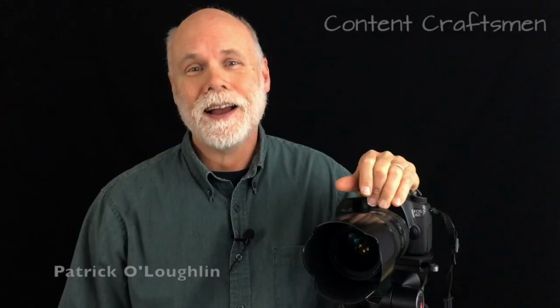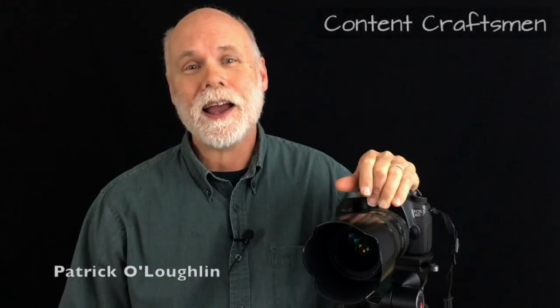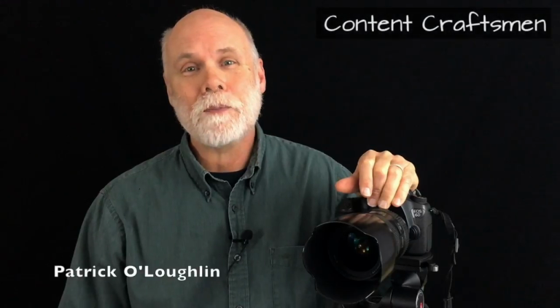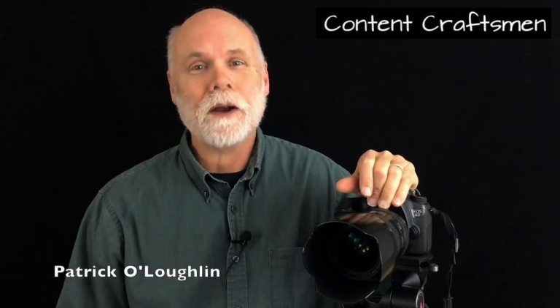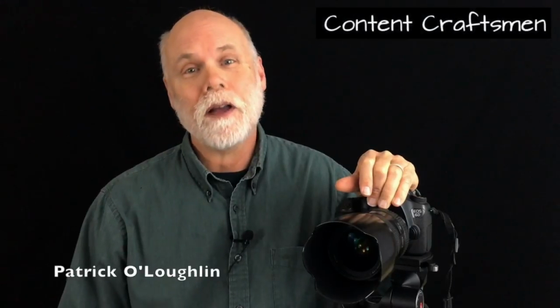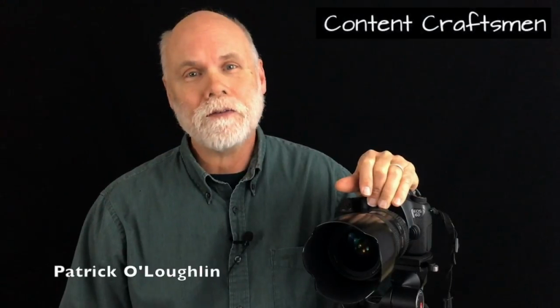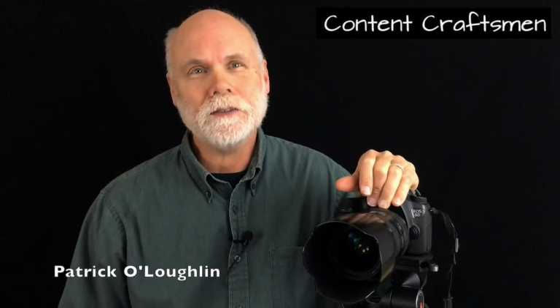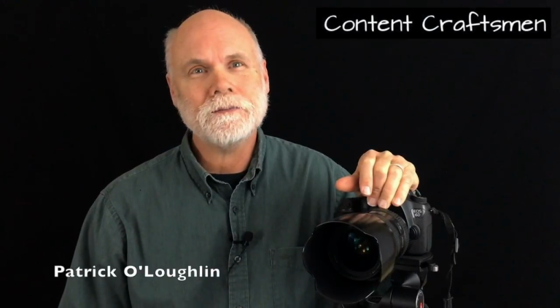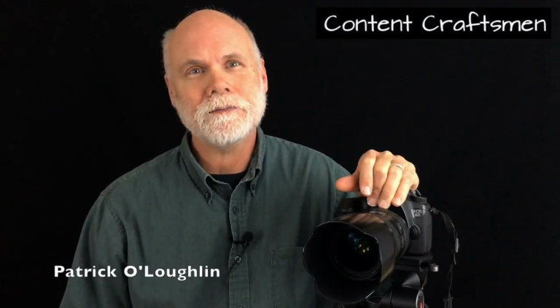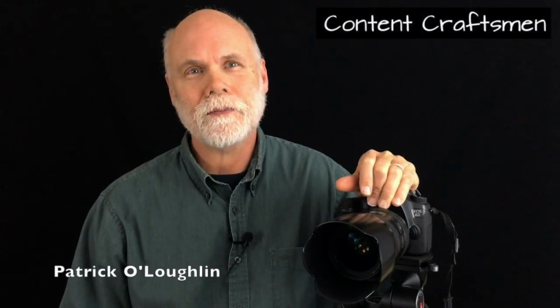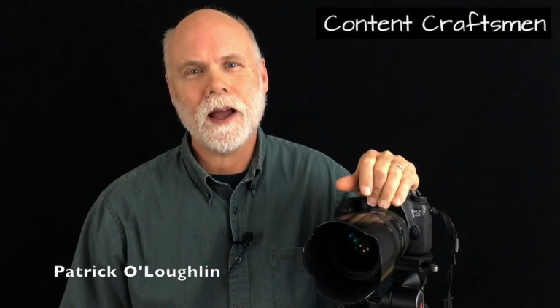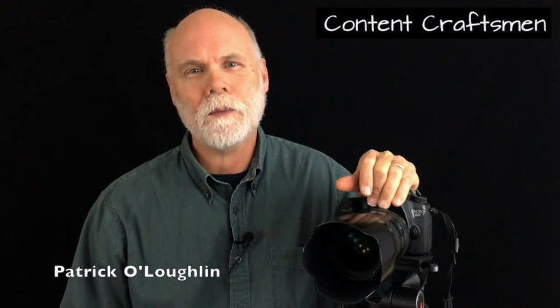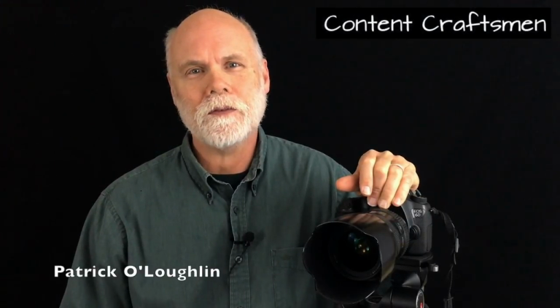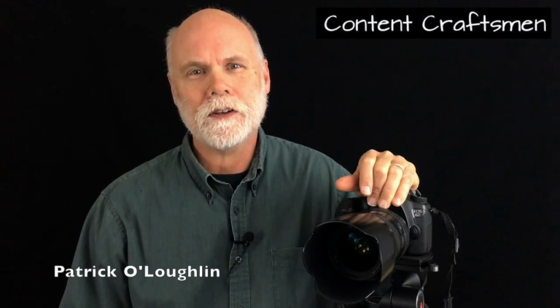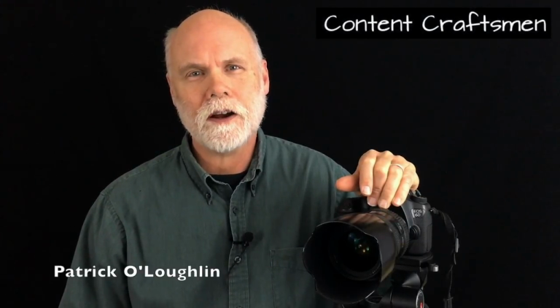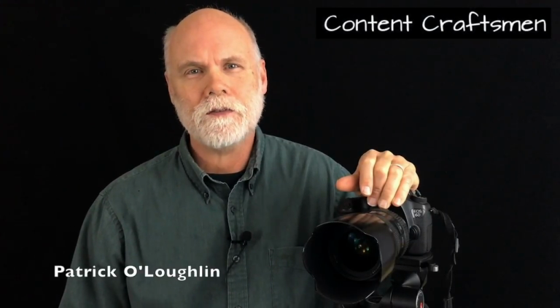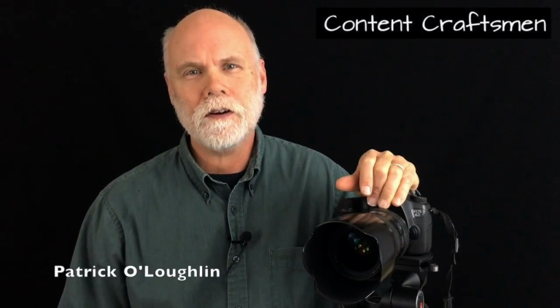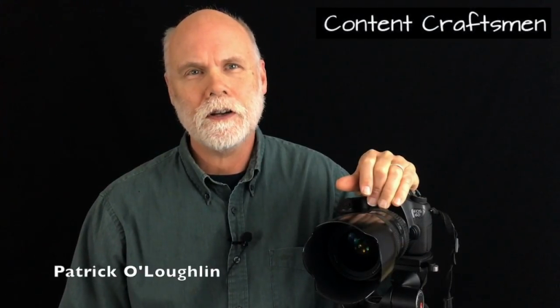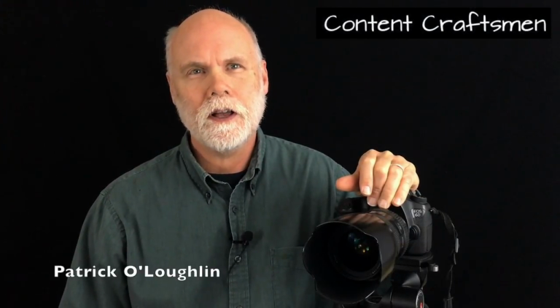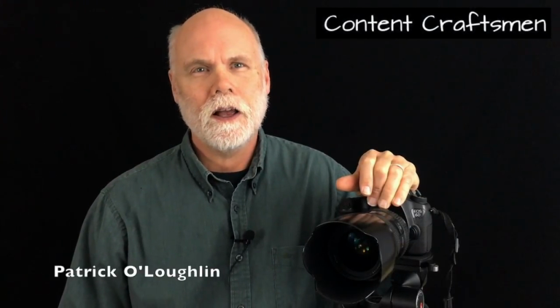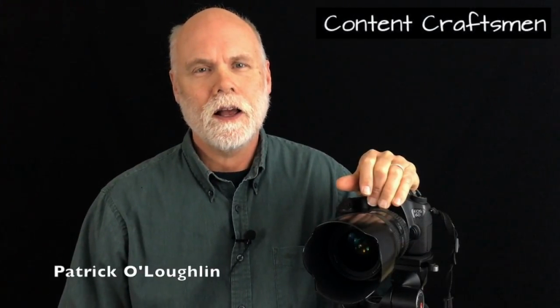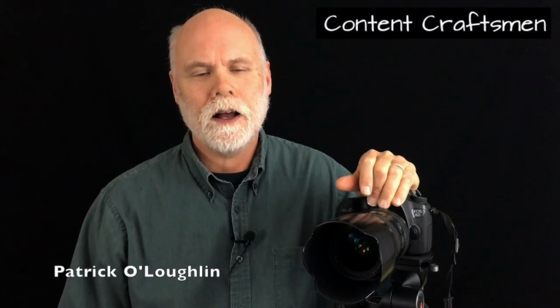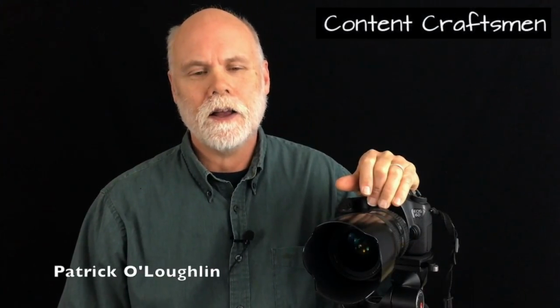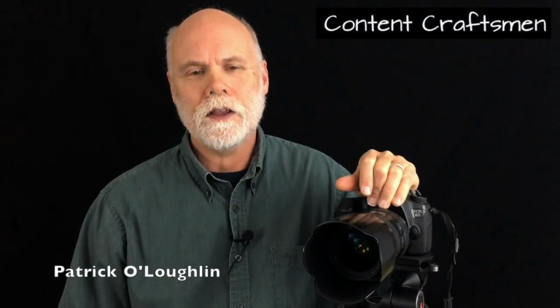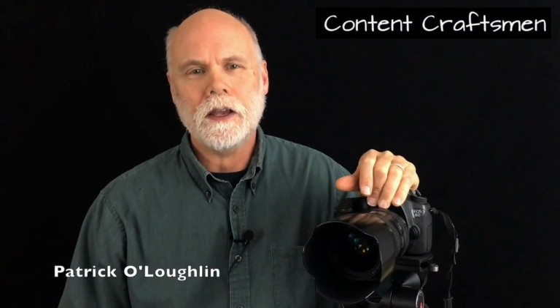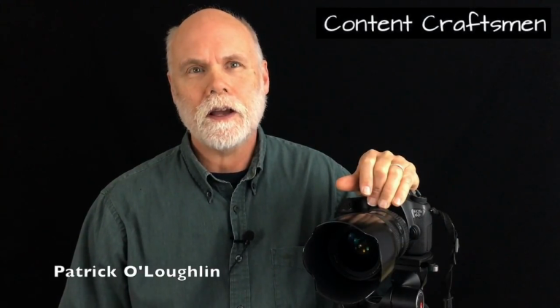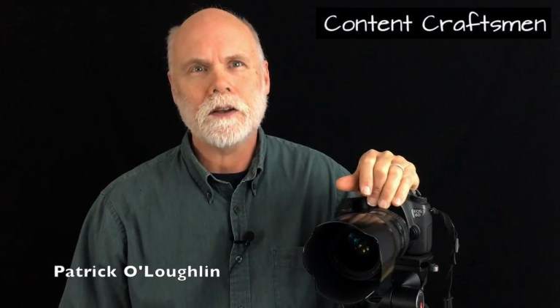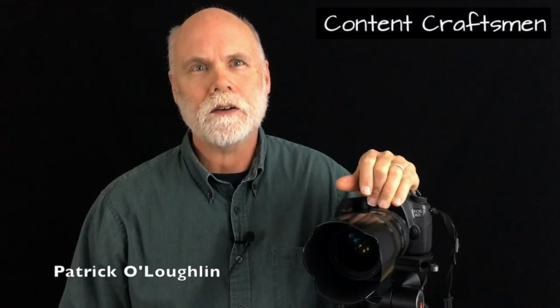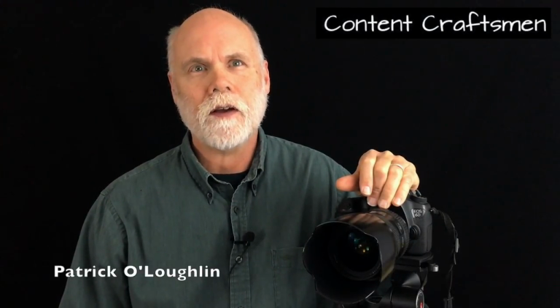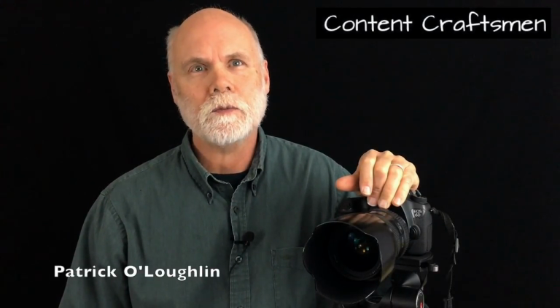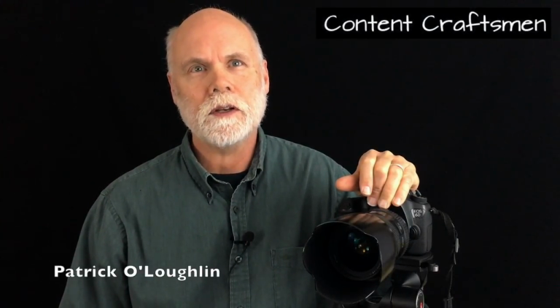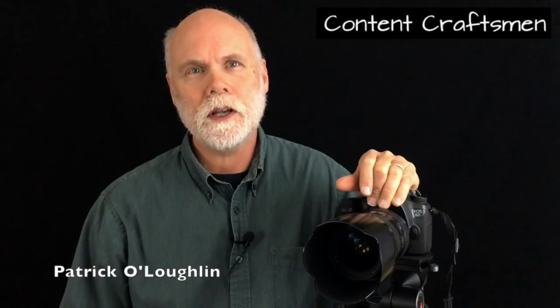Hi, I'm Pat O'Loughlin. I'm the photographer on the Content Craftsman team.